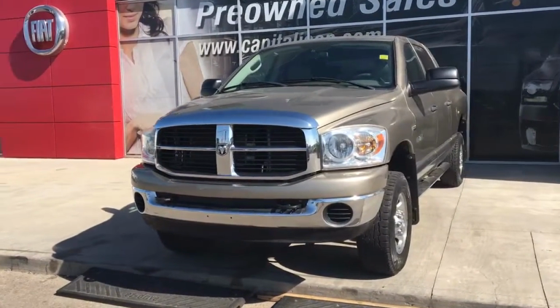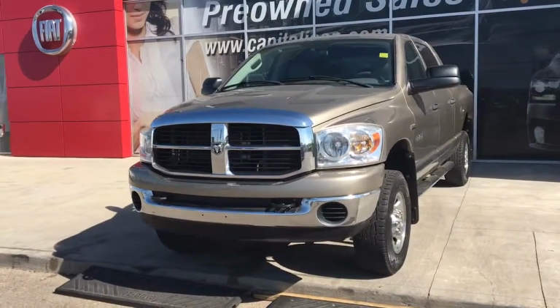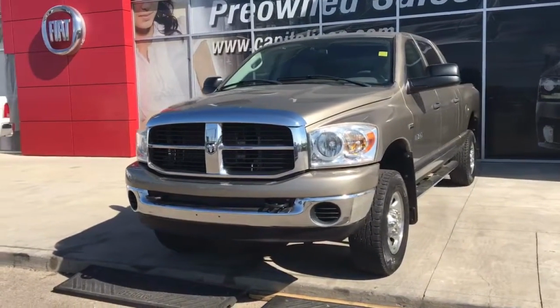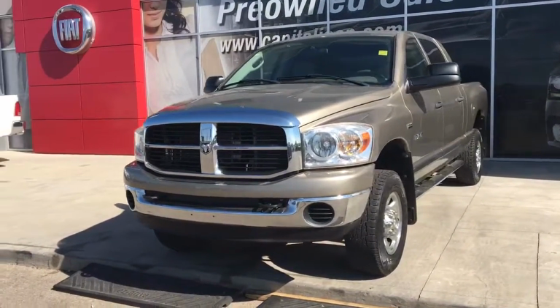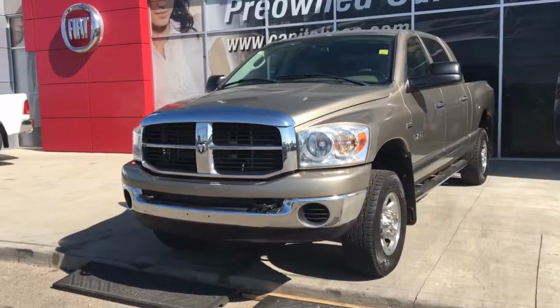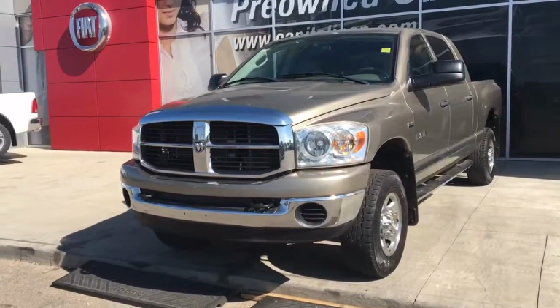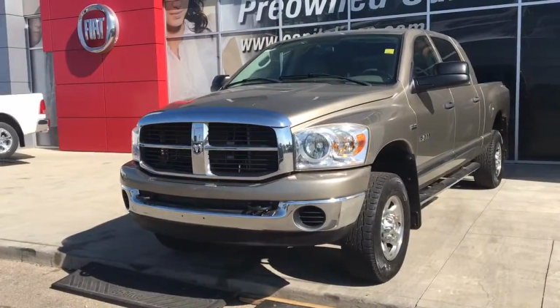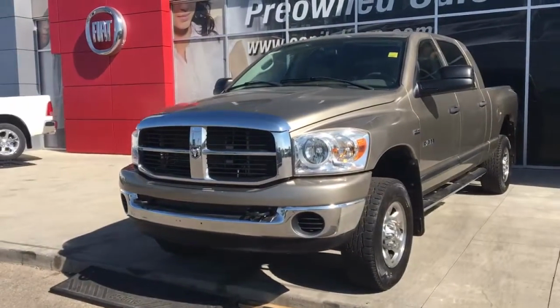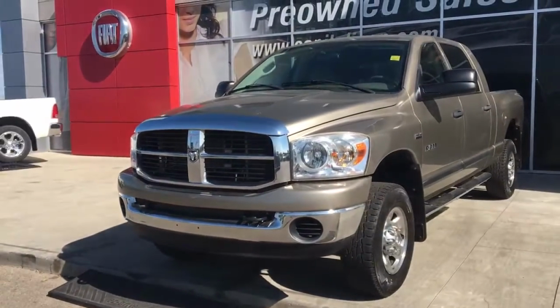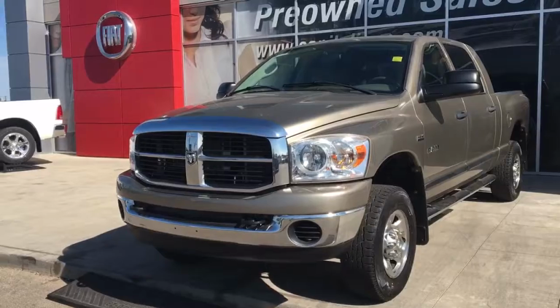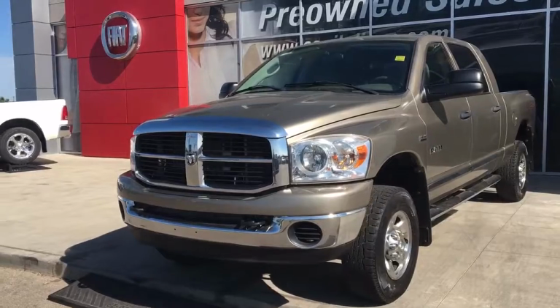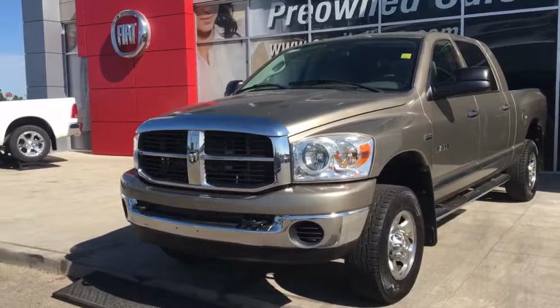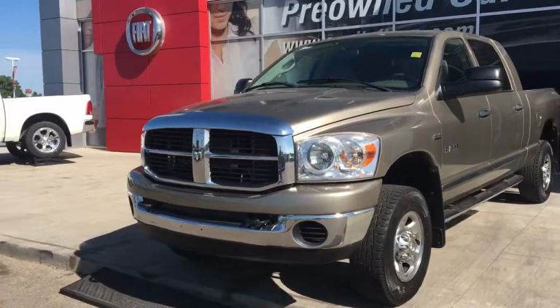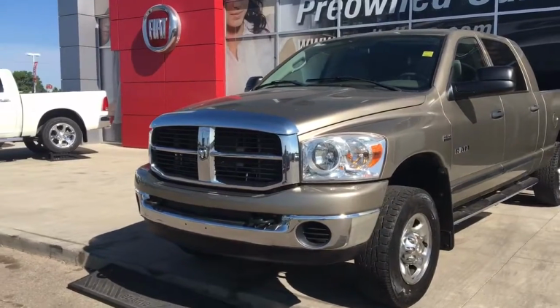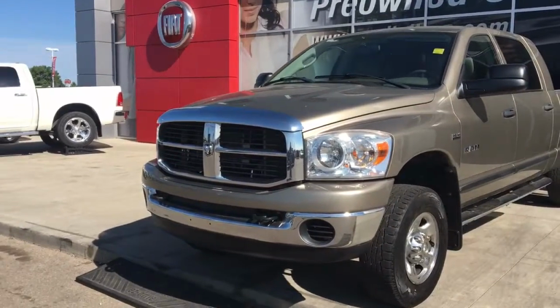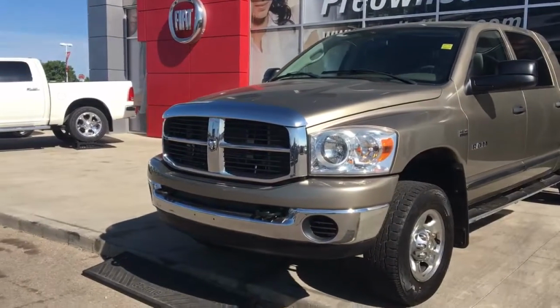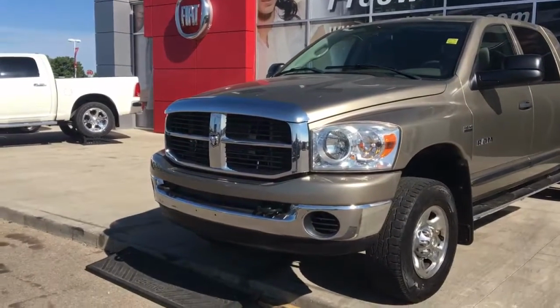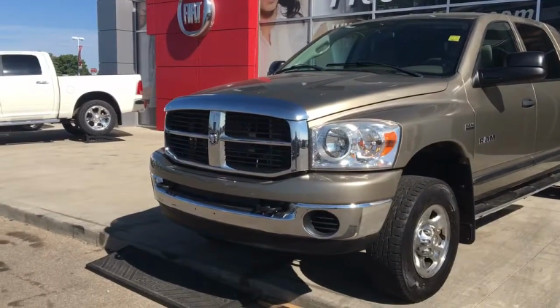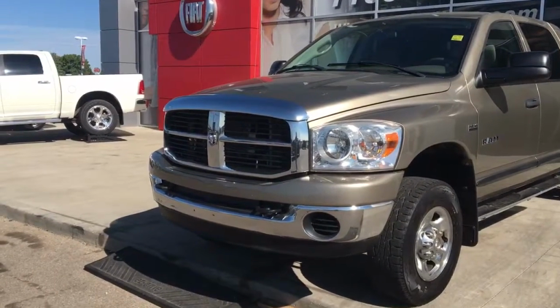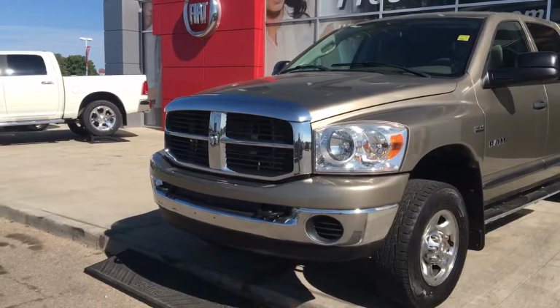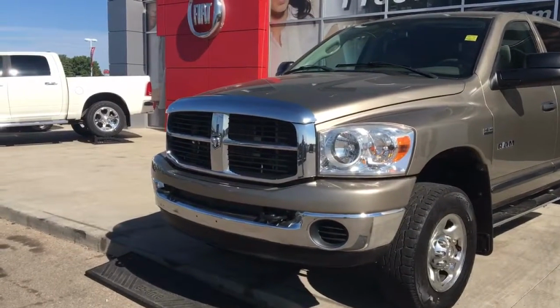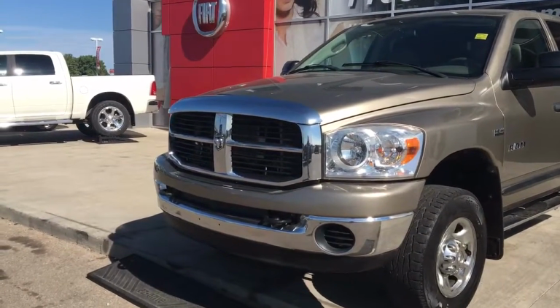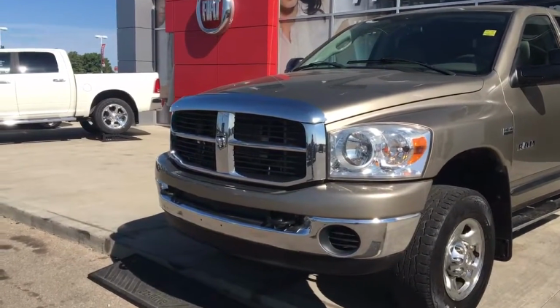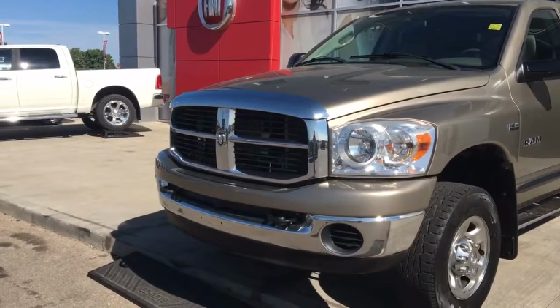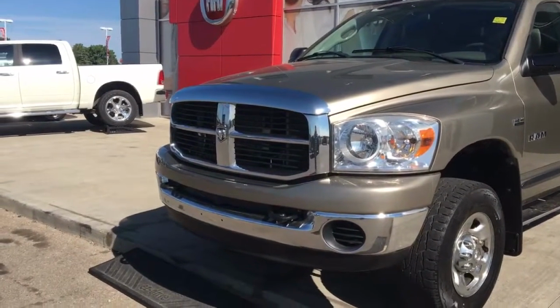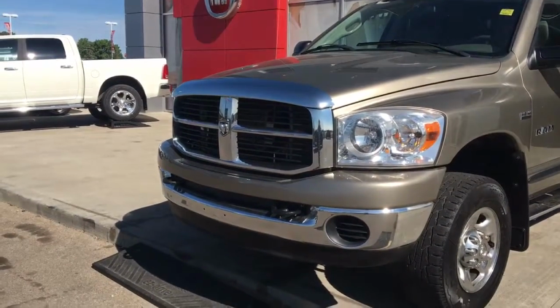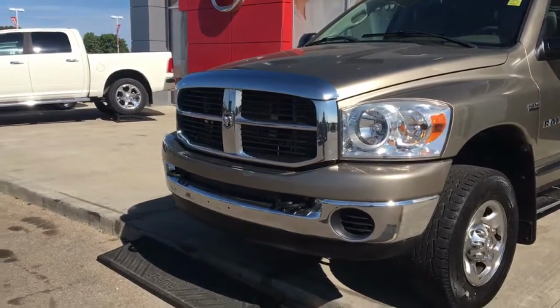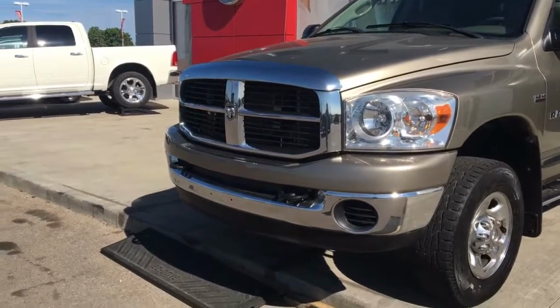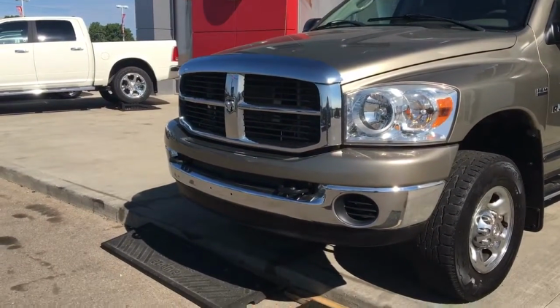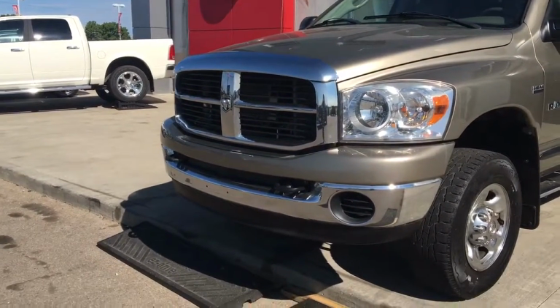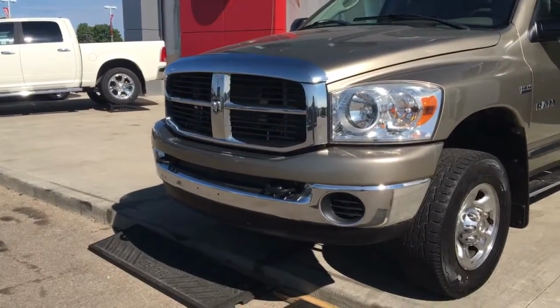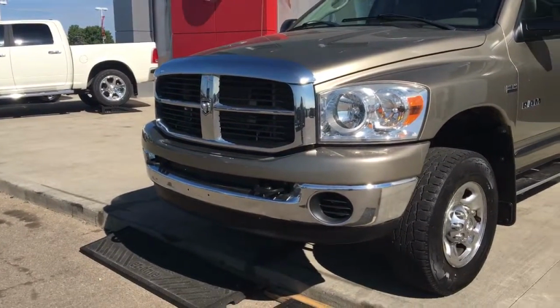In the front here, we have your headlights, daytime running lights, and signal lights, your chrome bug deflector, as well as your front tow hooks.